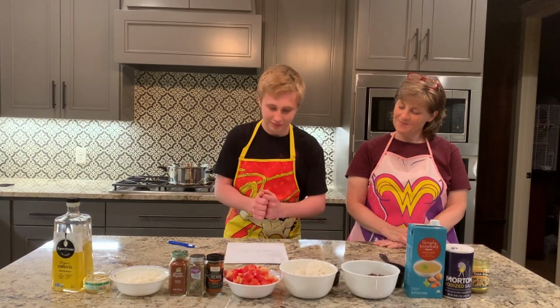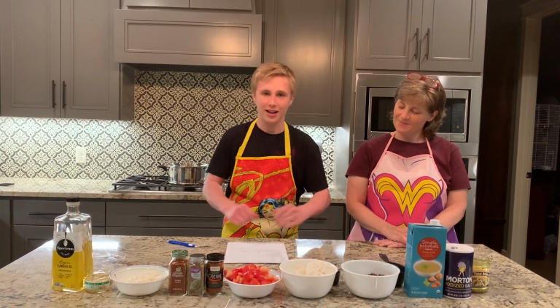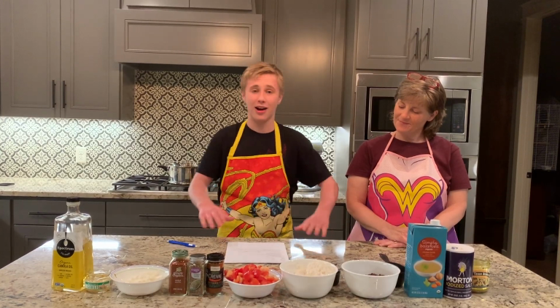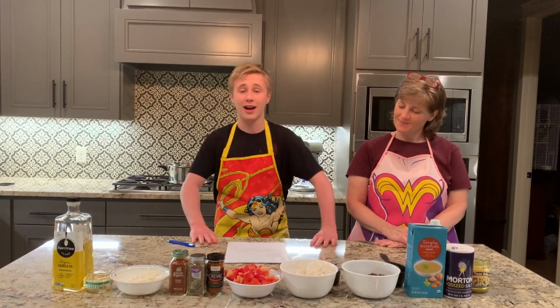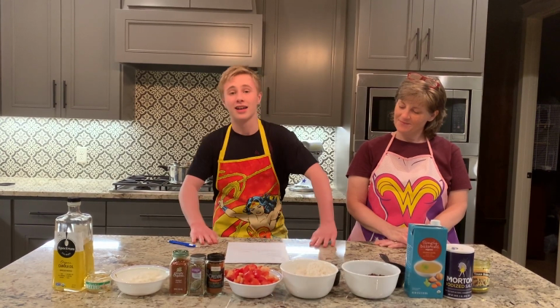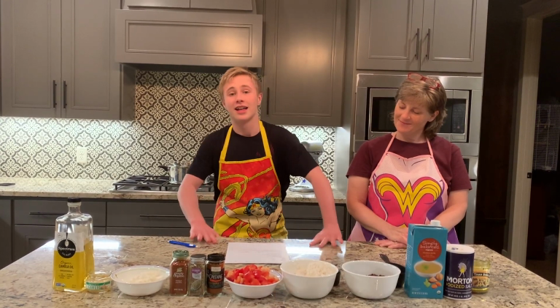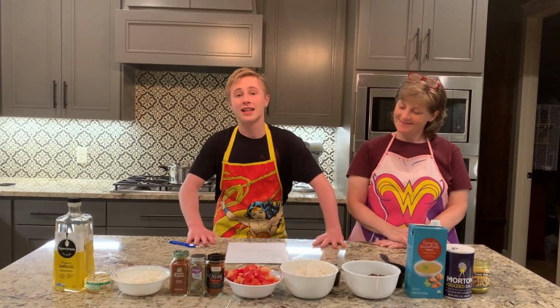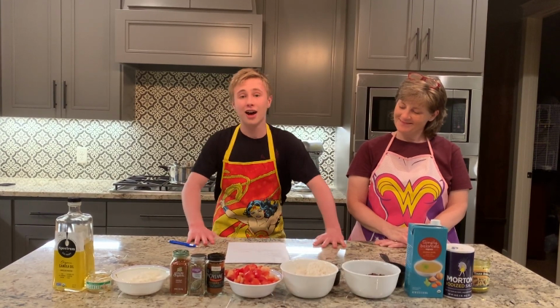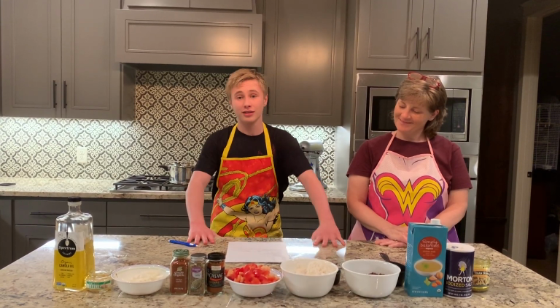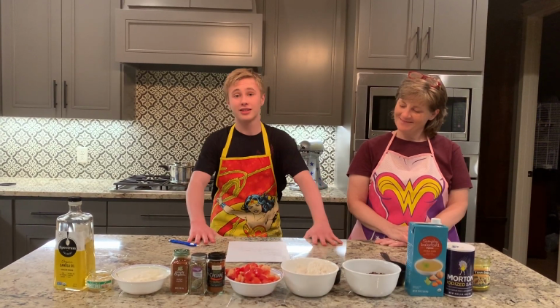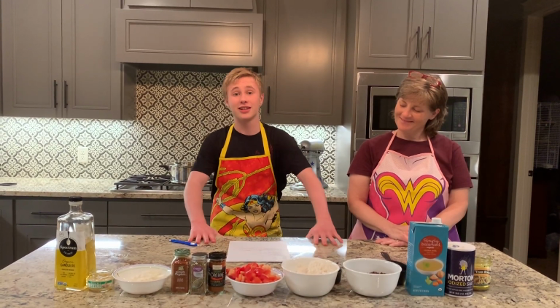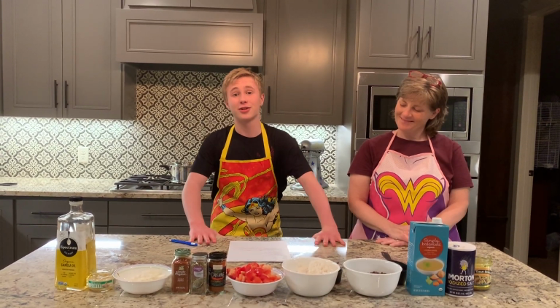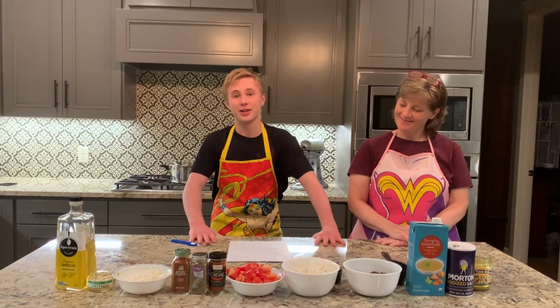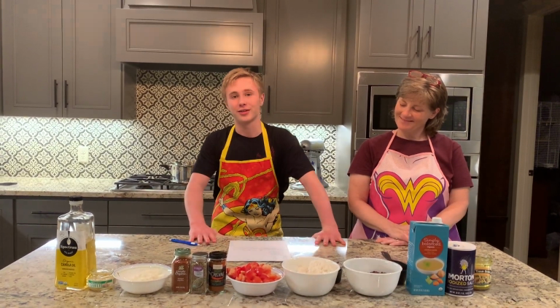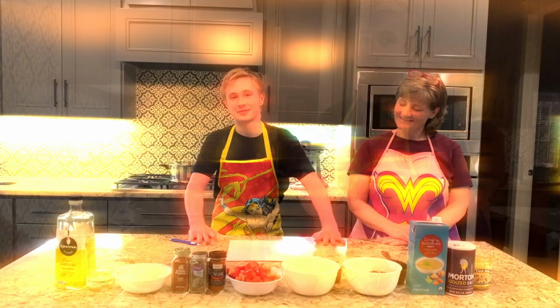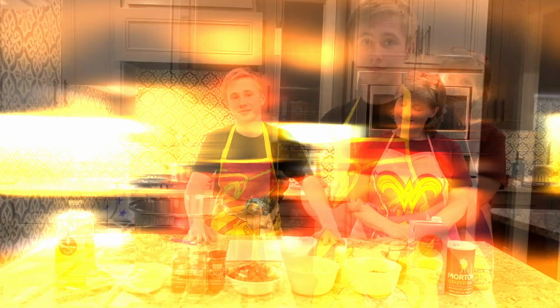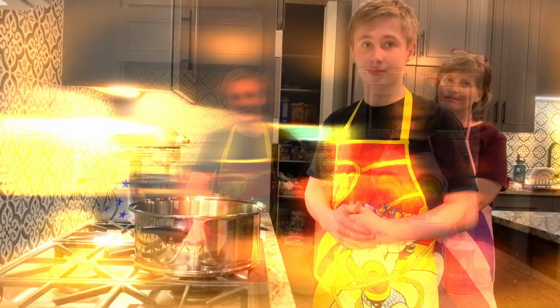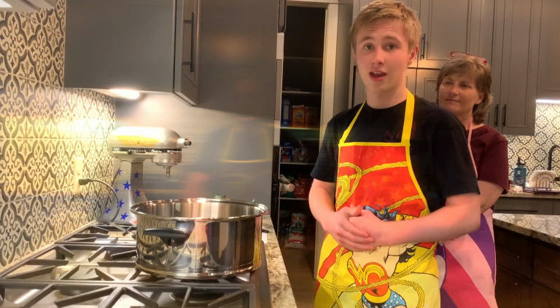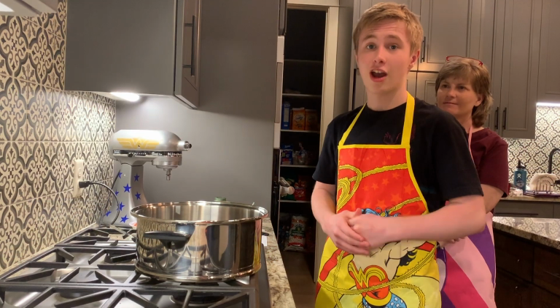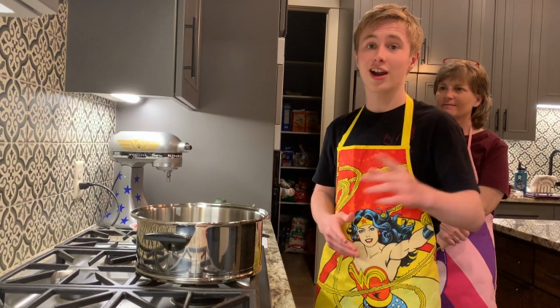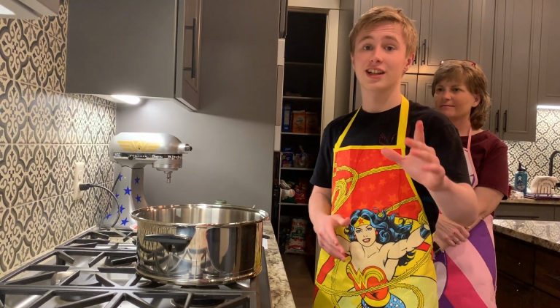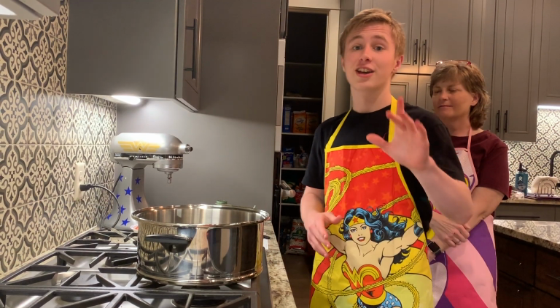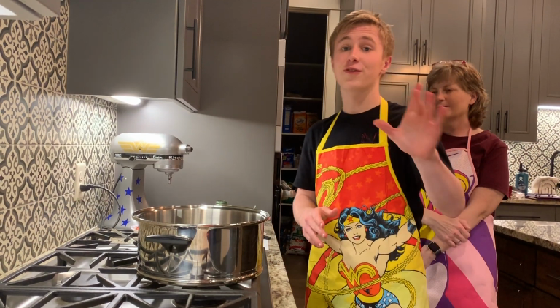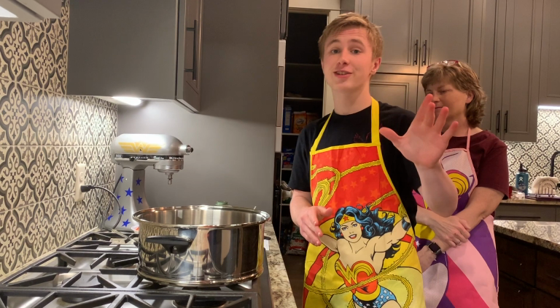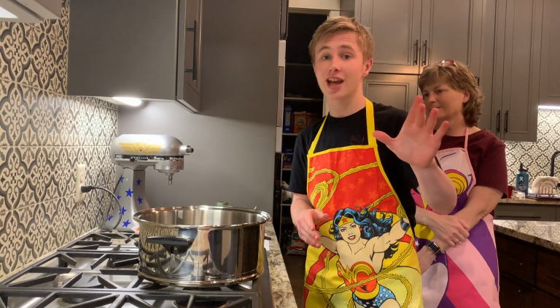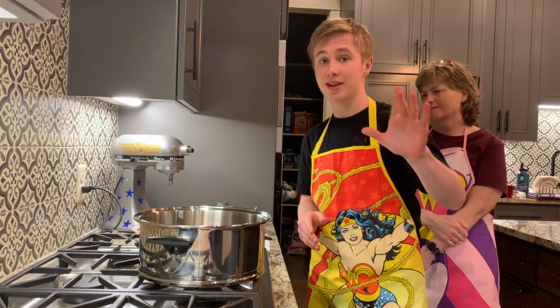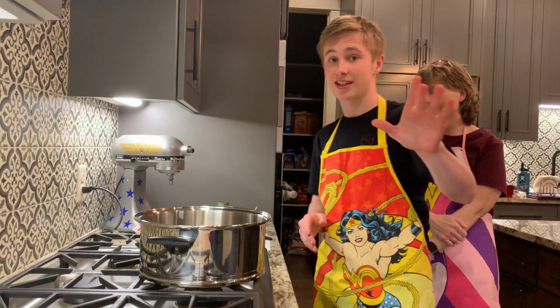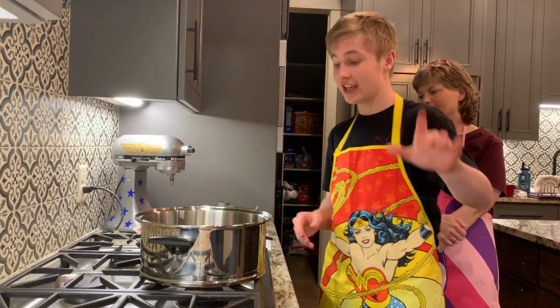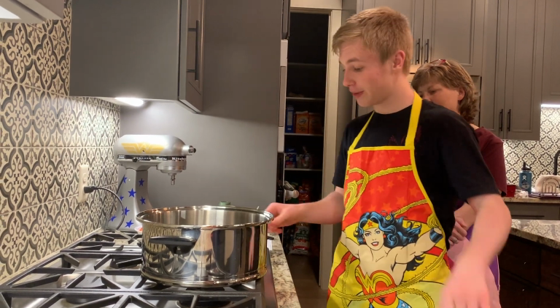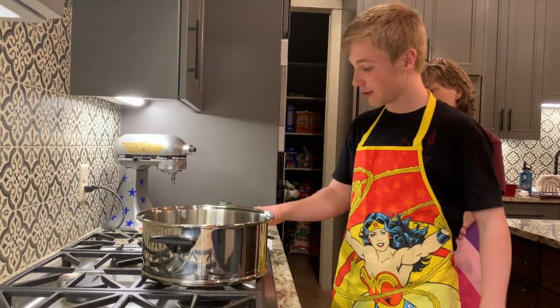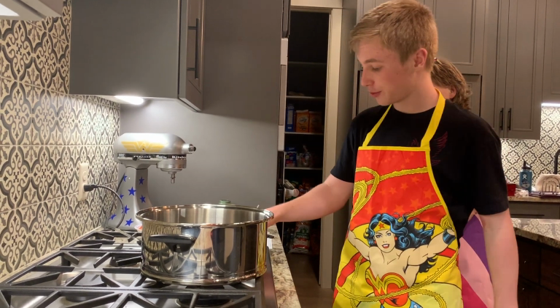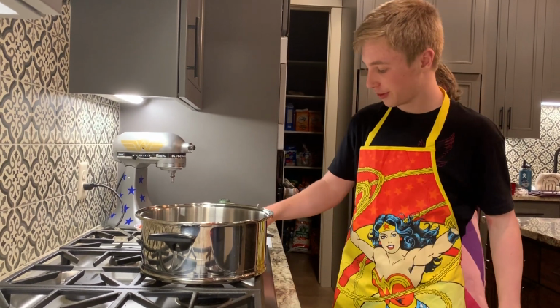Alright, now let's get to cooking. The first step is to heat a pan with oil.